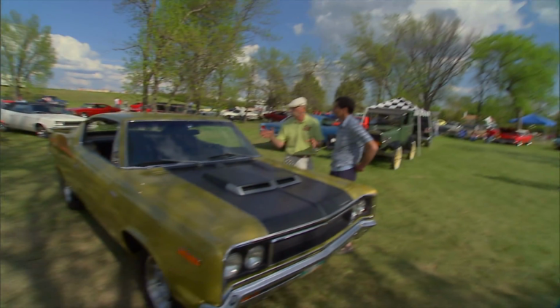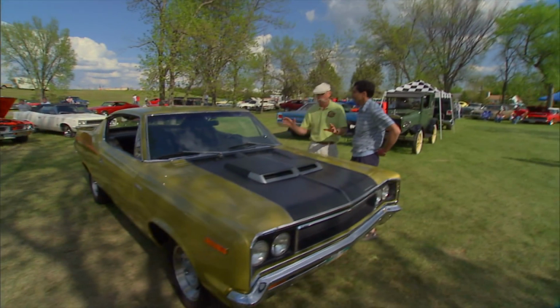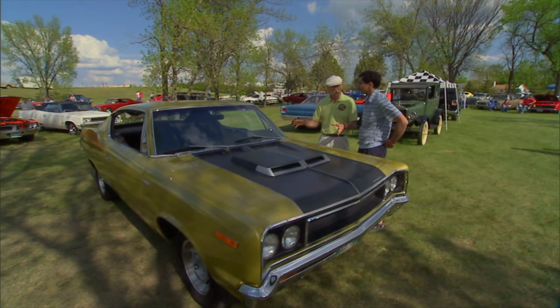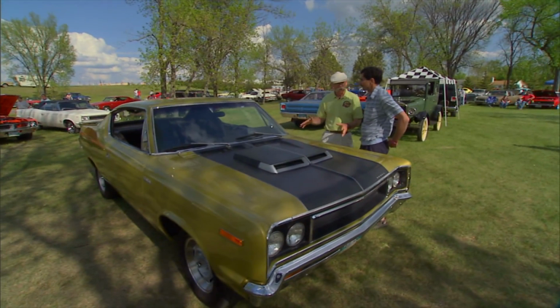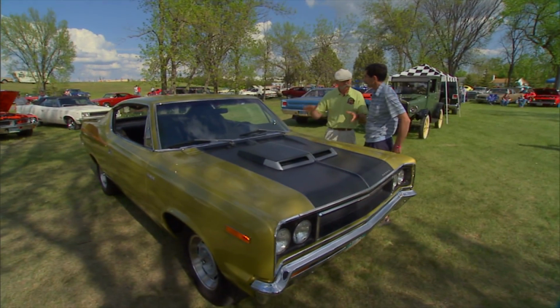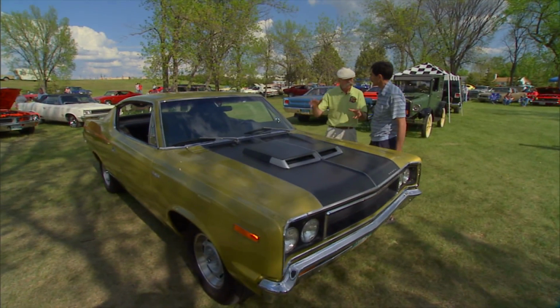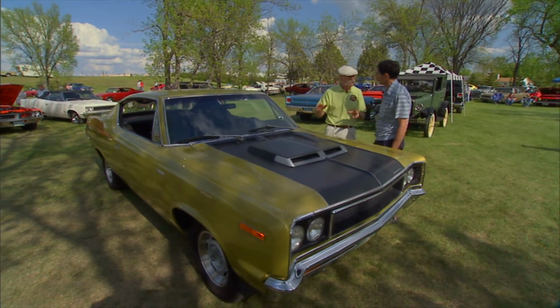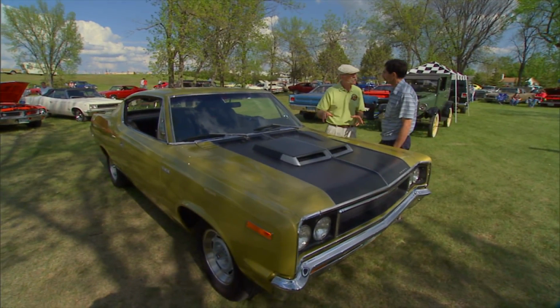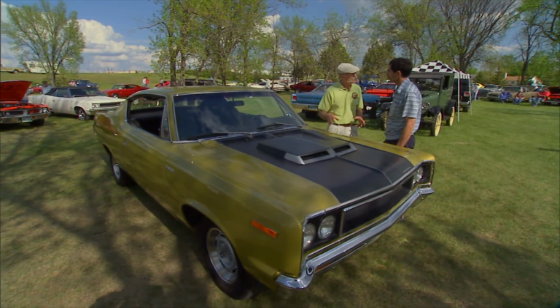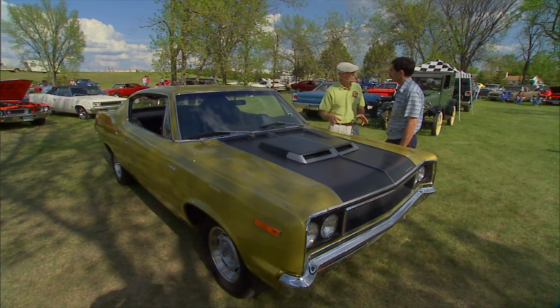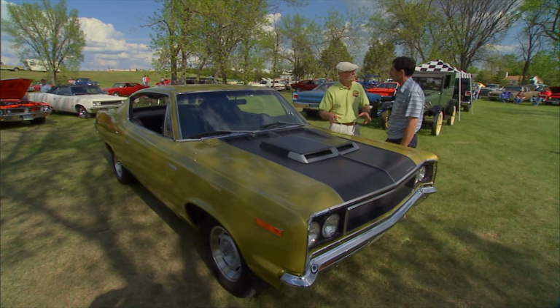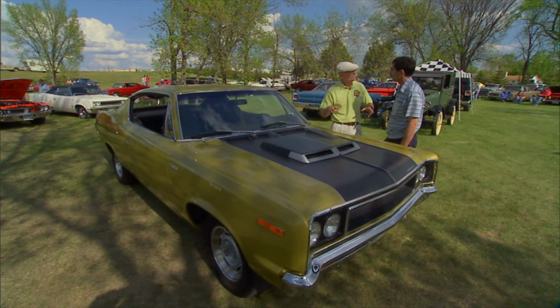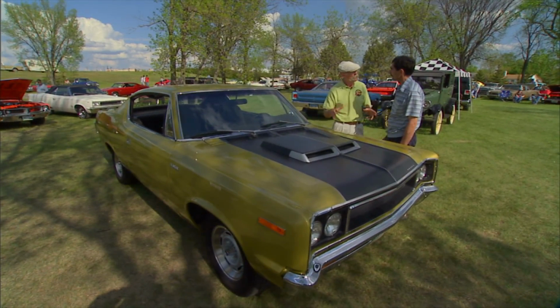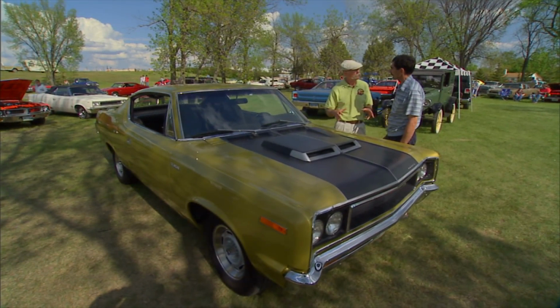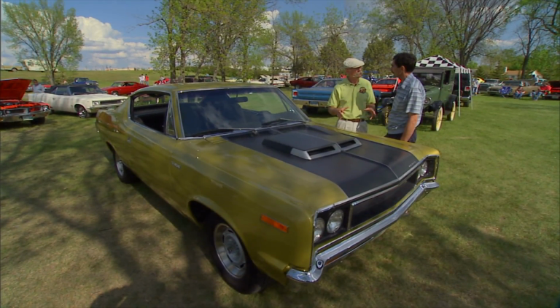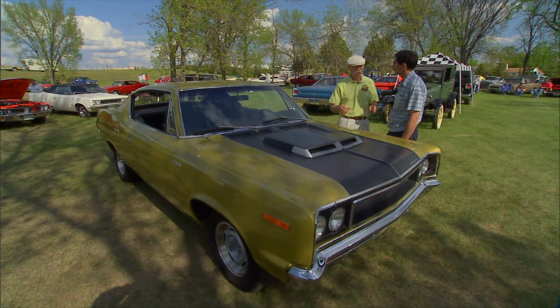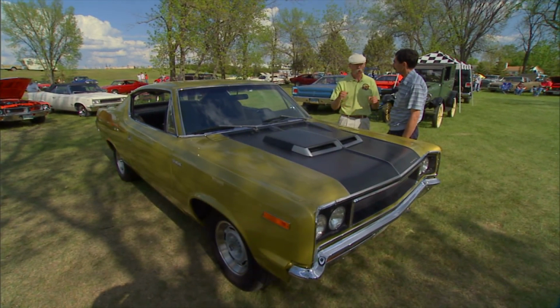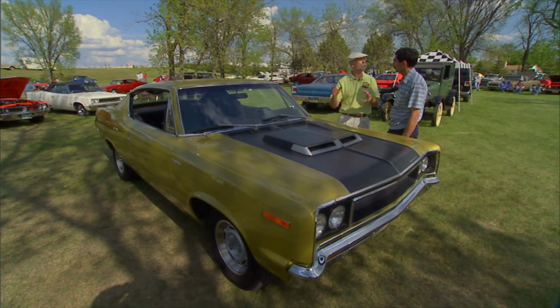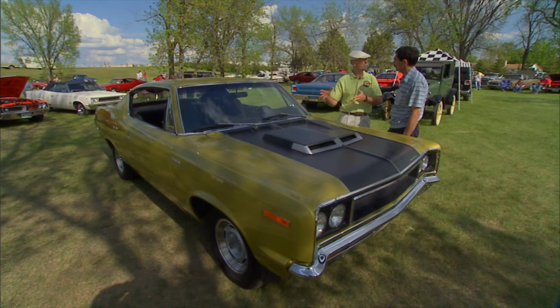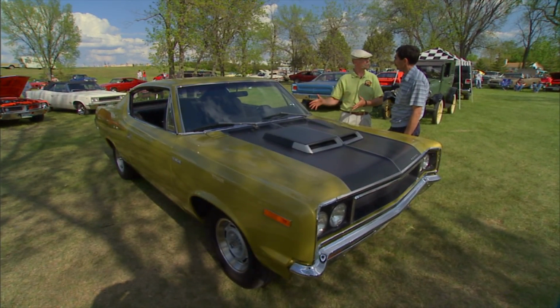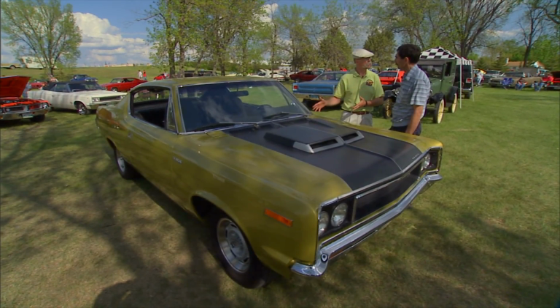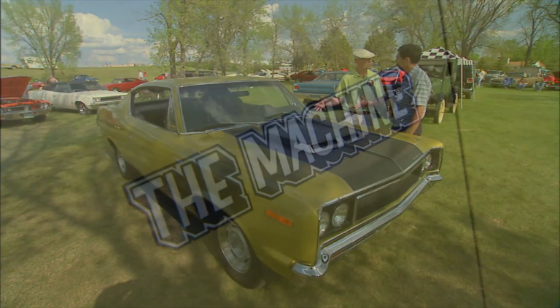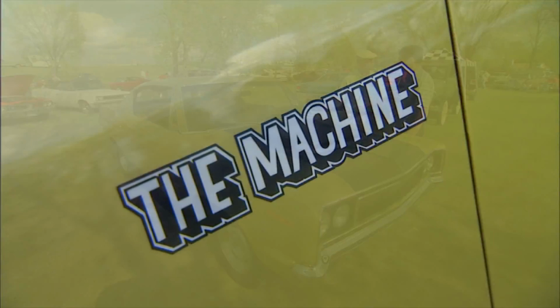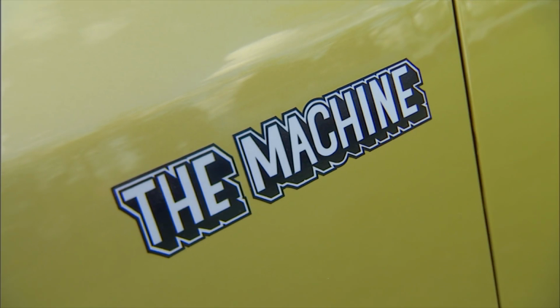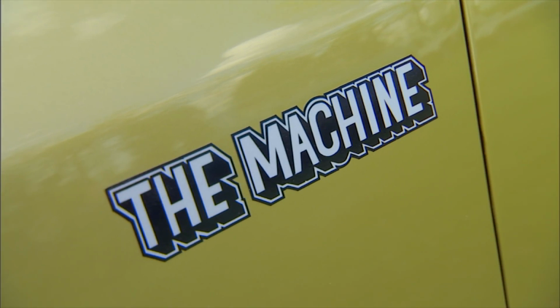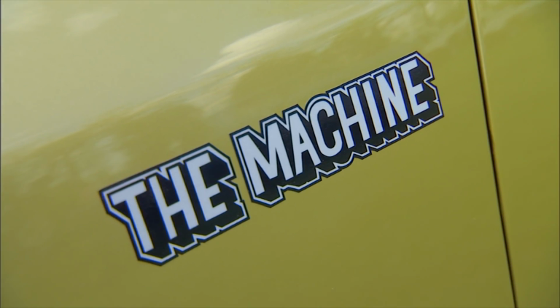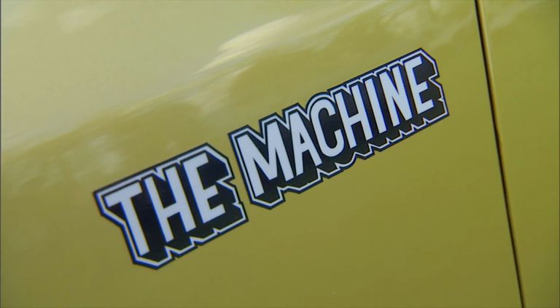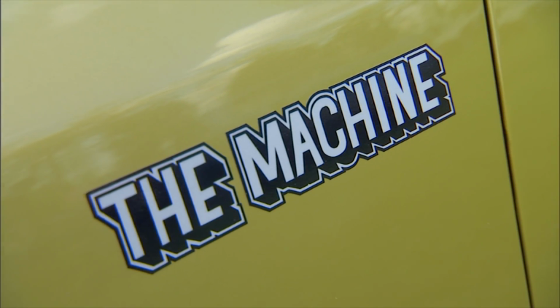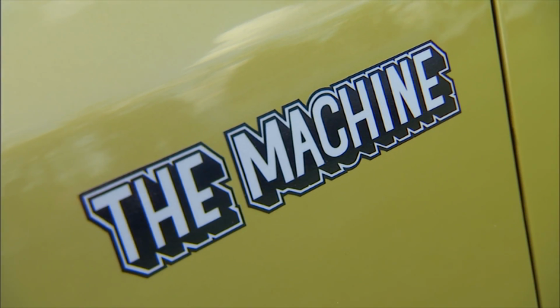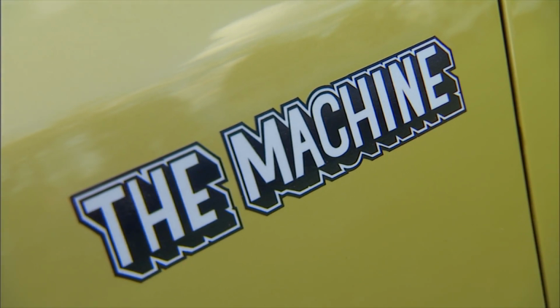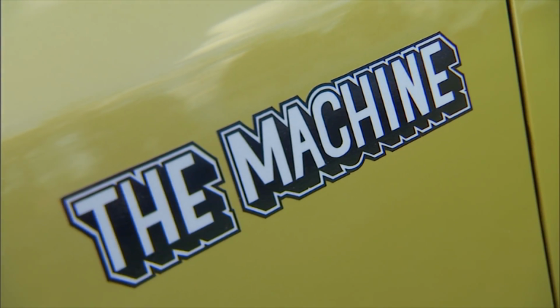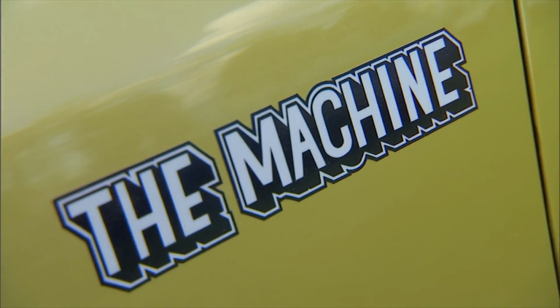Well, Richard, a 1970 Rebel The Machine. They were always called Rebel.